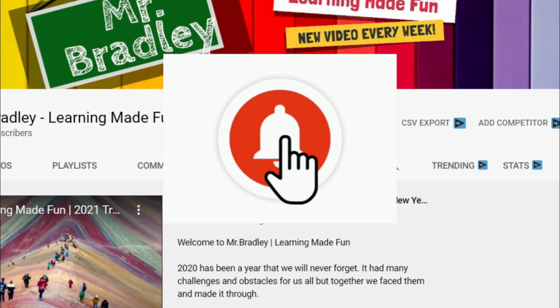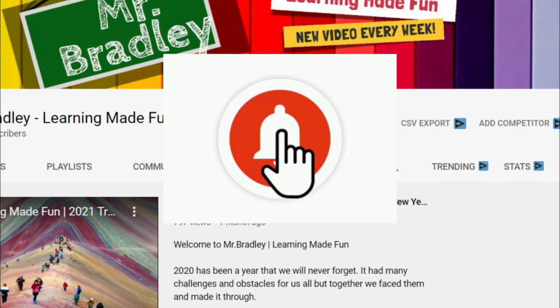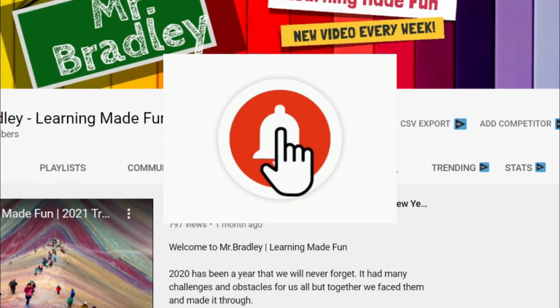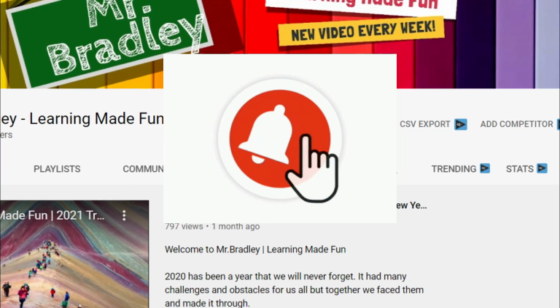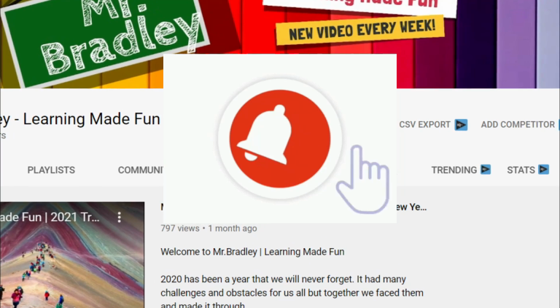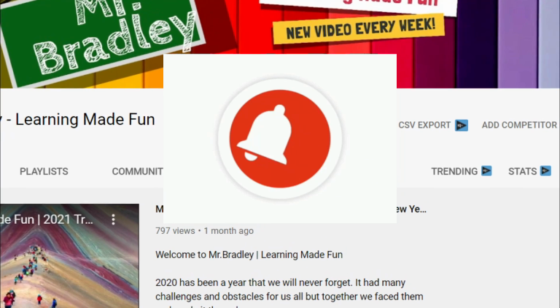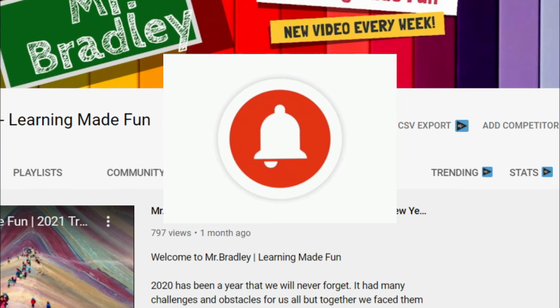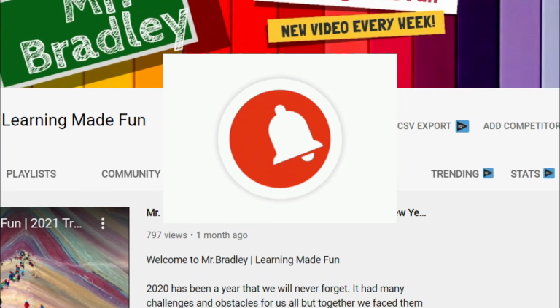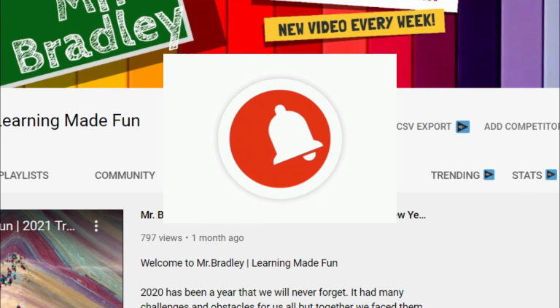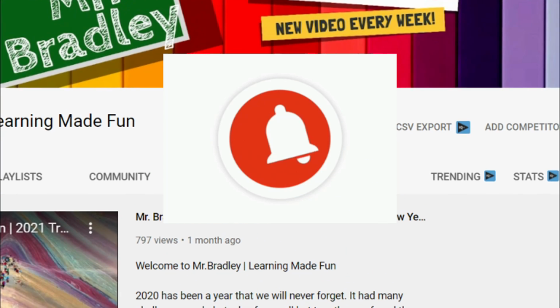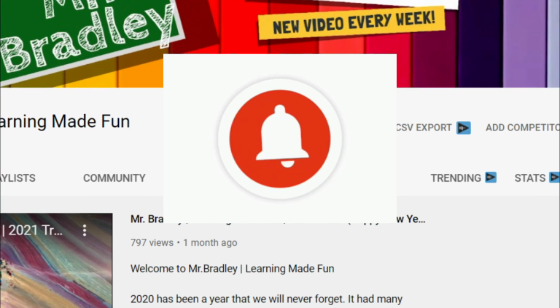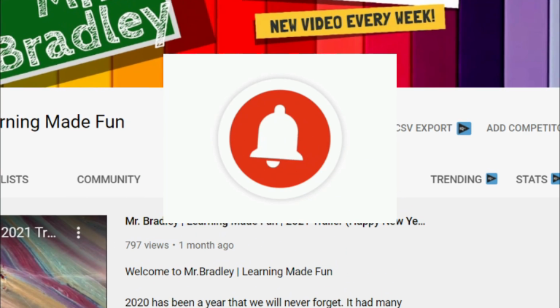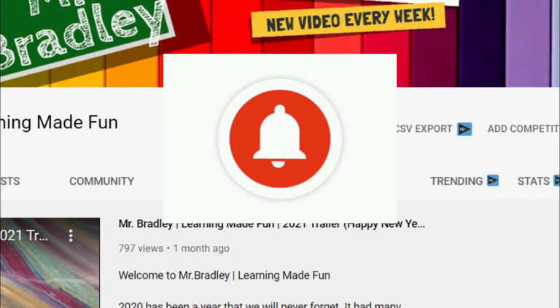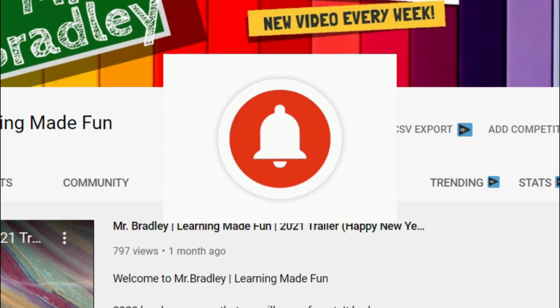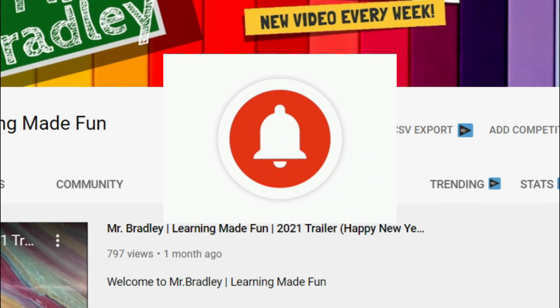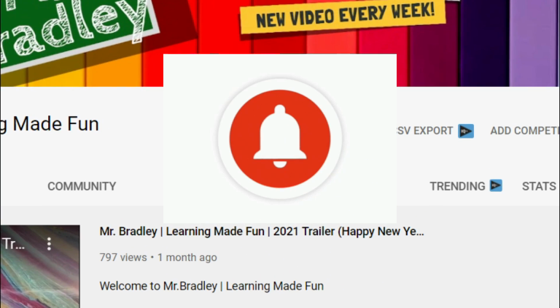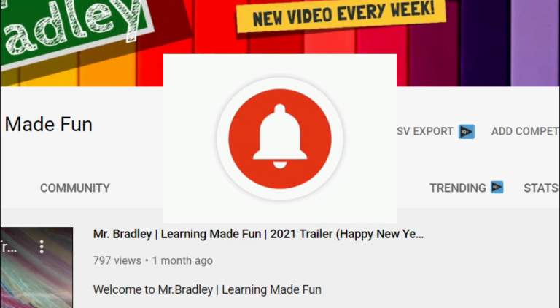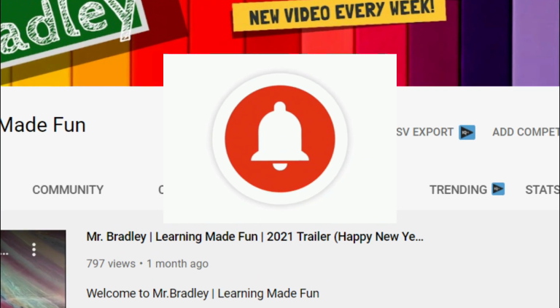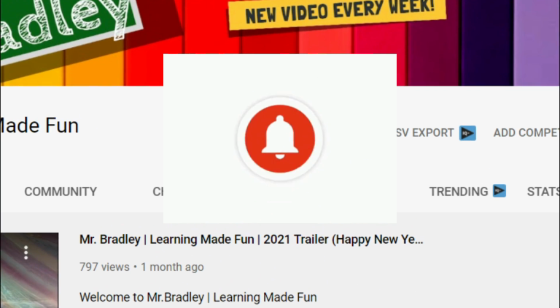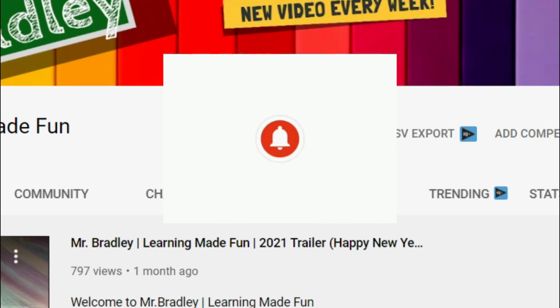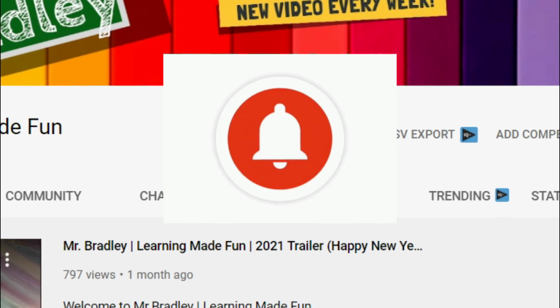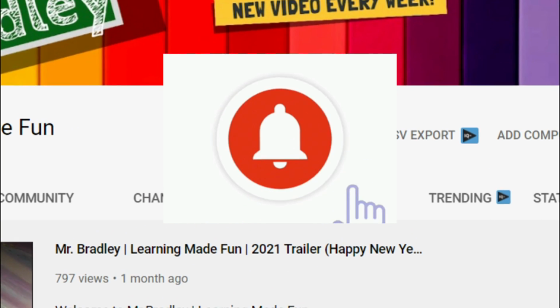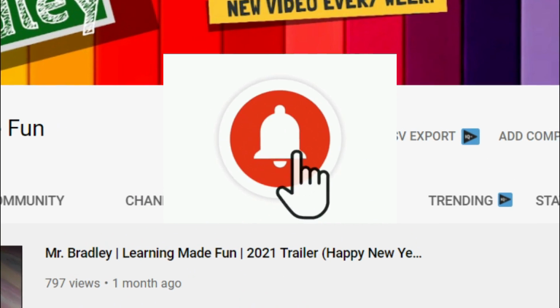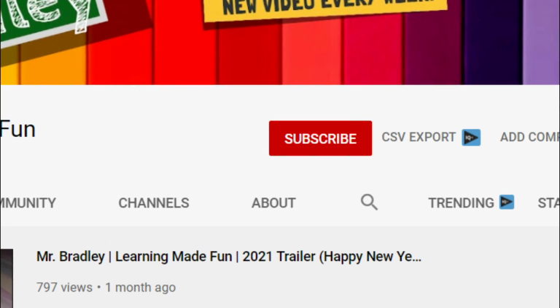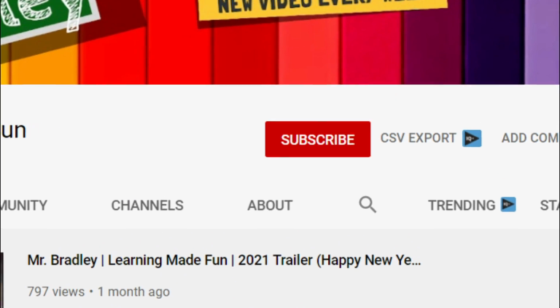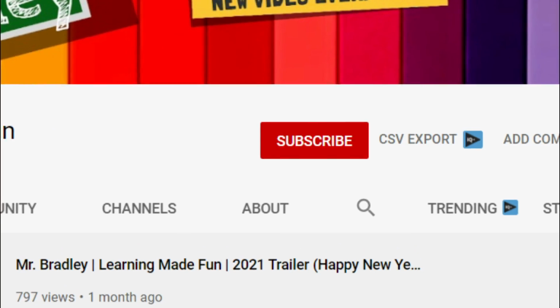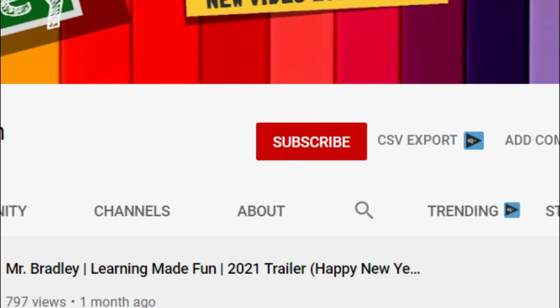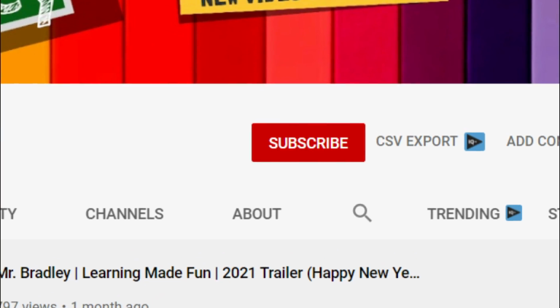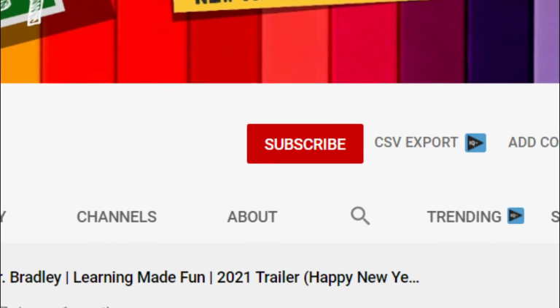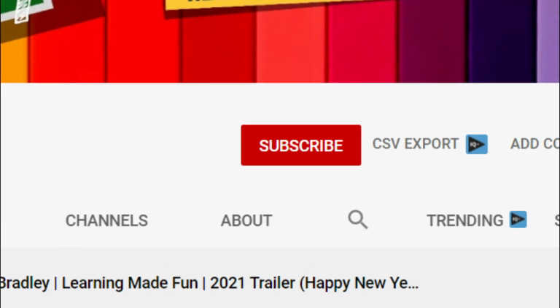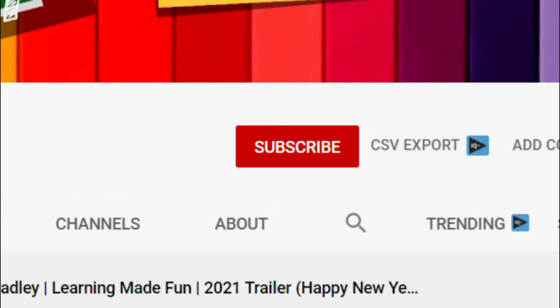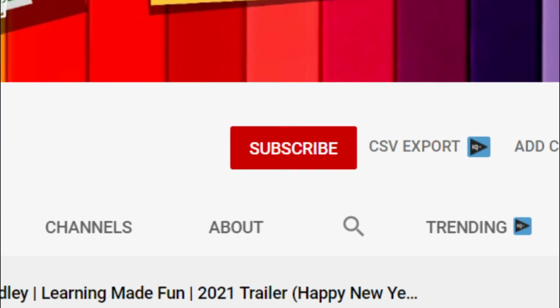Hit that bell notification button to be notified each time I post a brand new video. And as always, thanks for watching — see you next time!